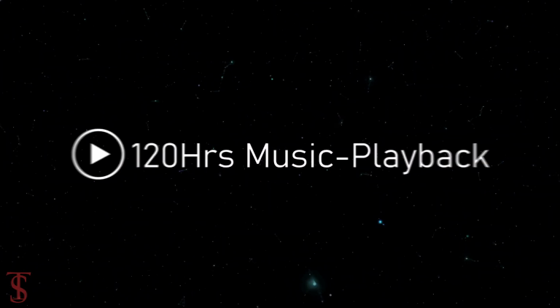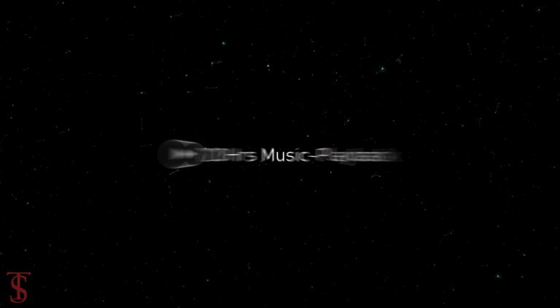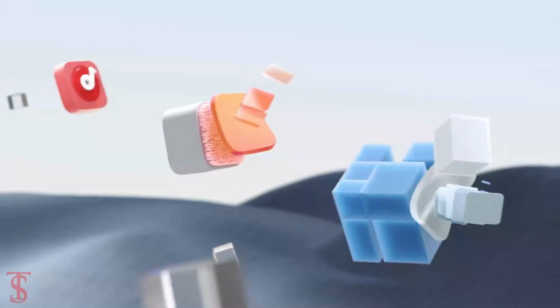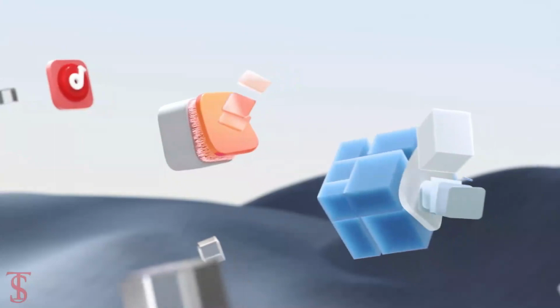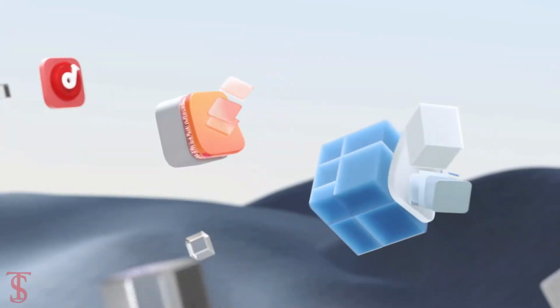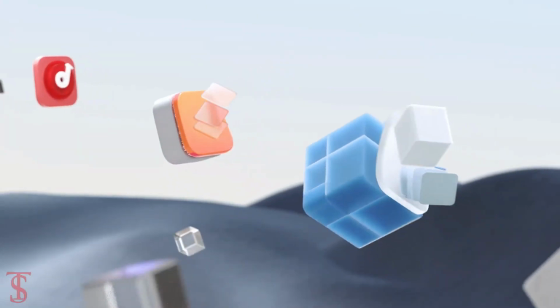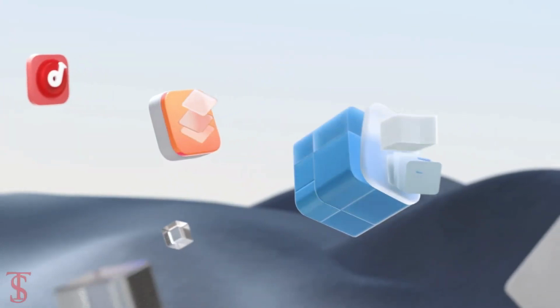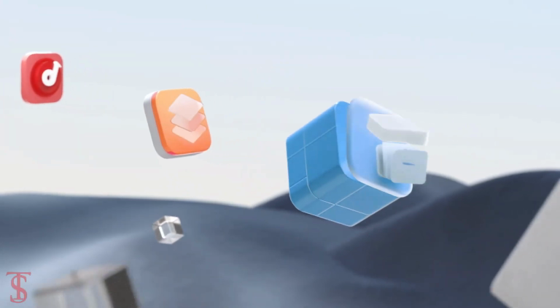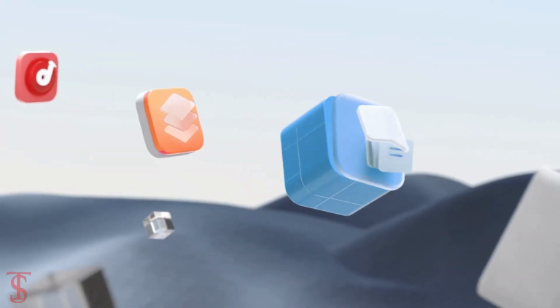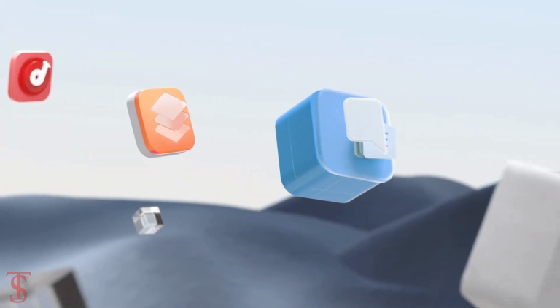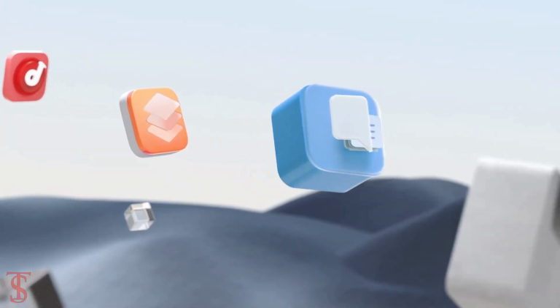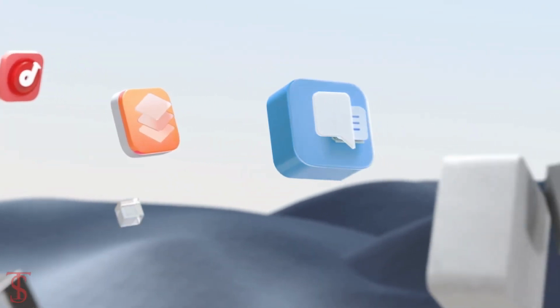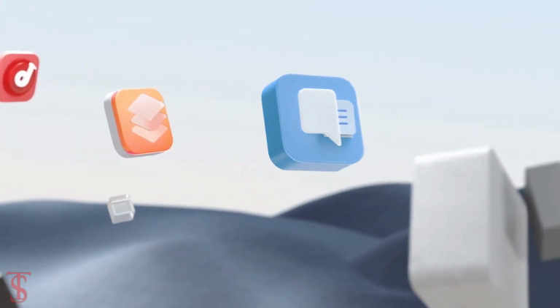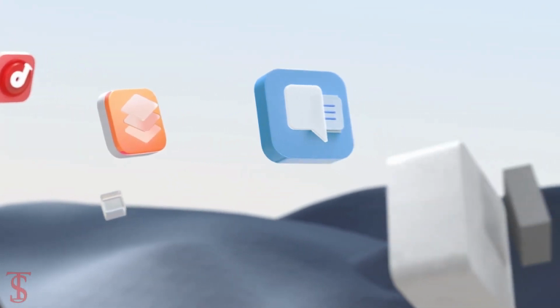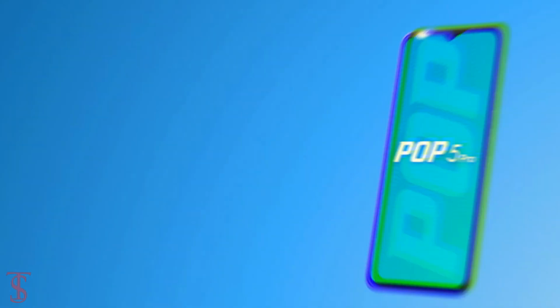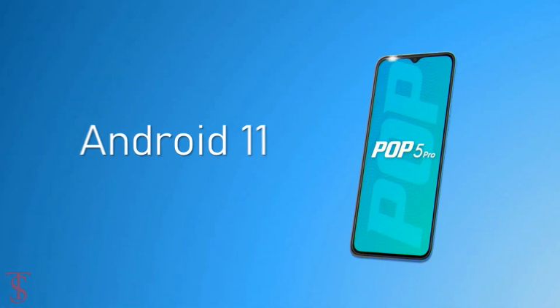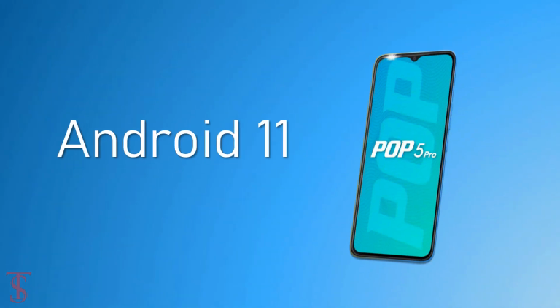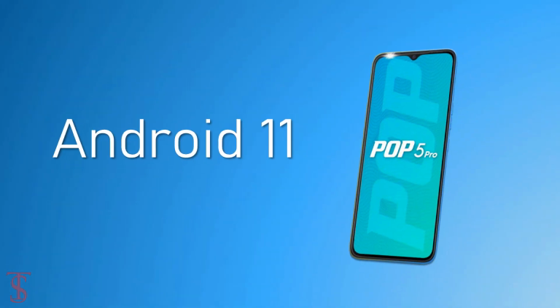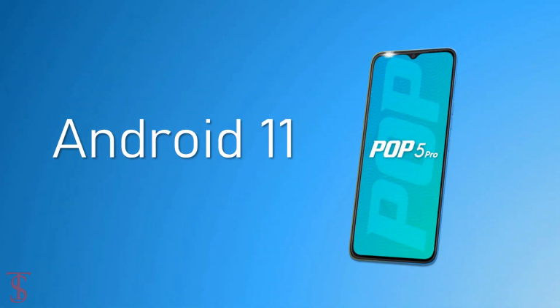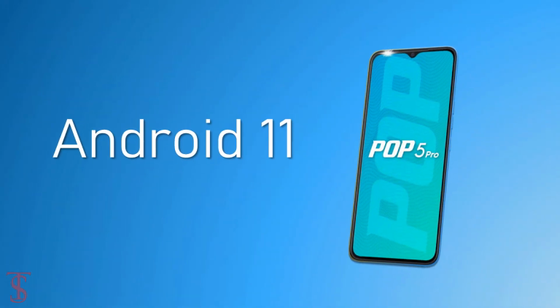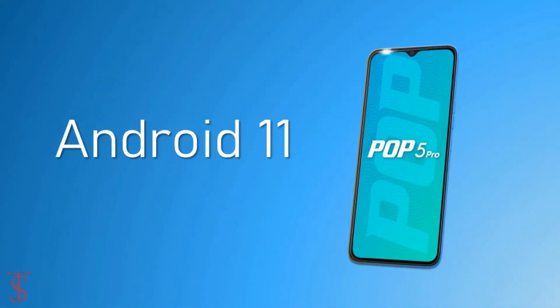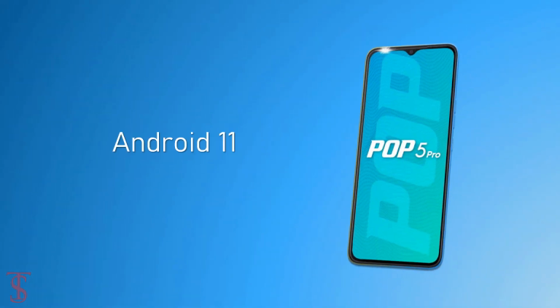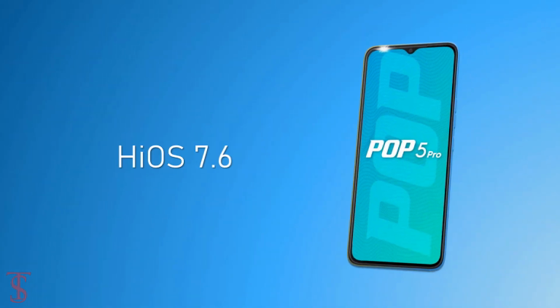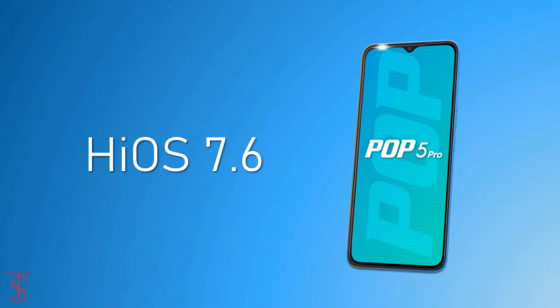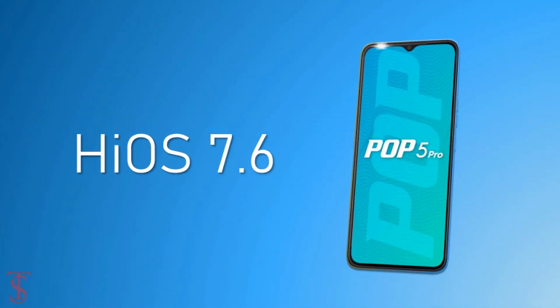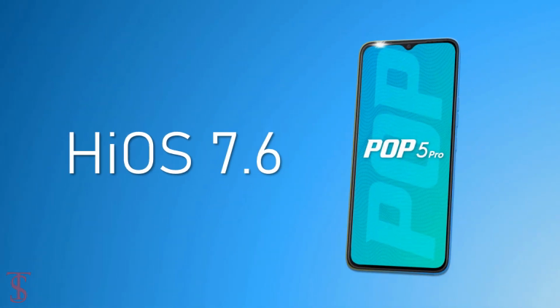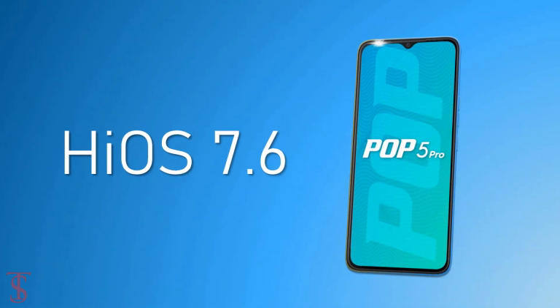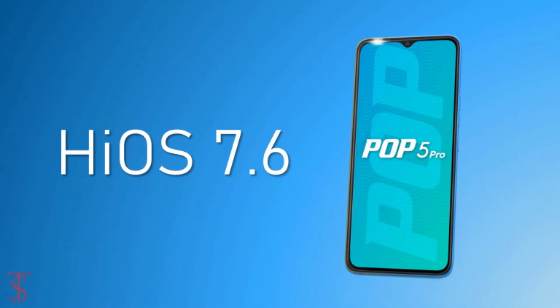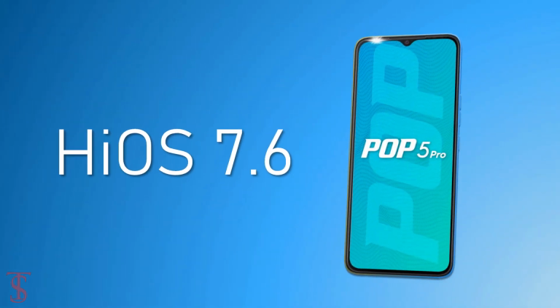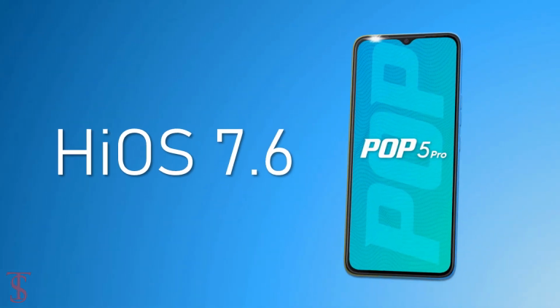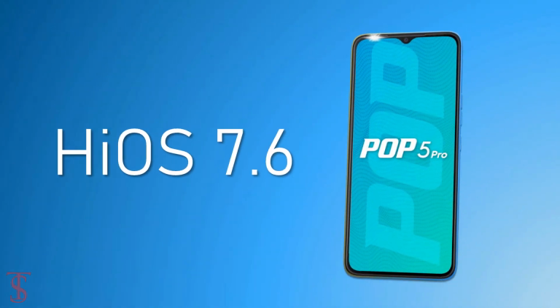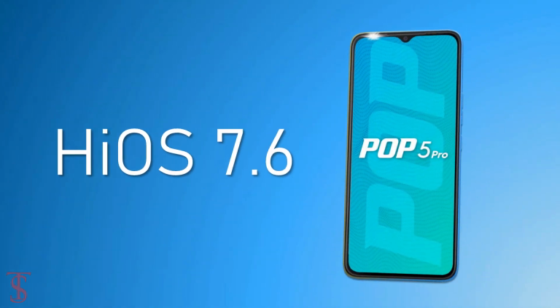On the software front, the handset runs on Android 11 based on HiOS 7.6 skin on top.